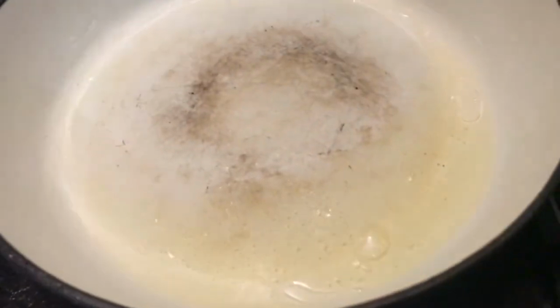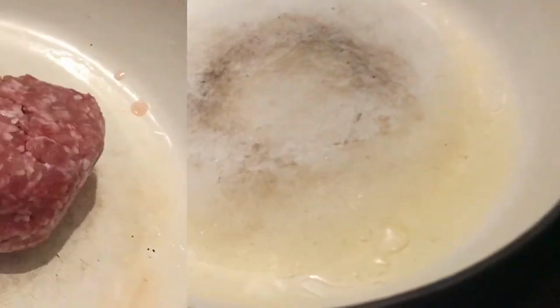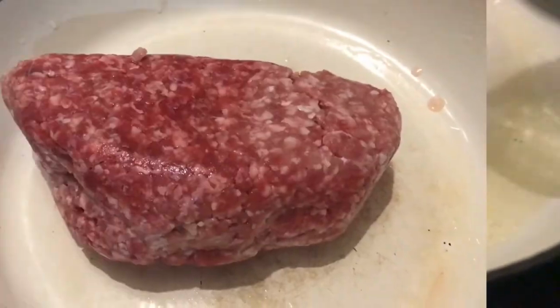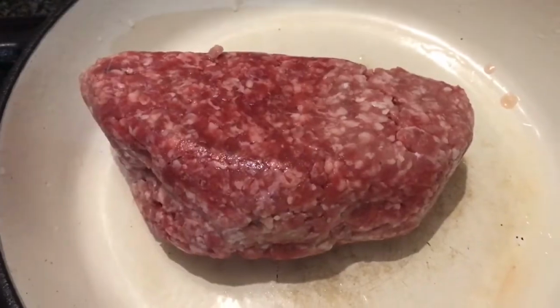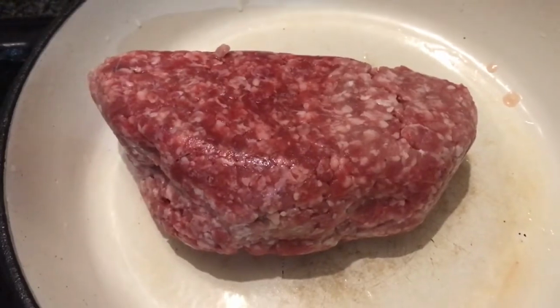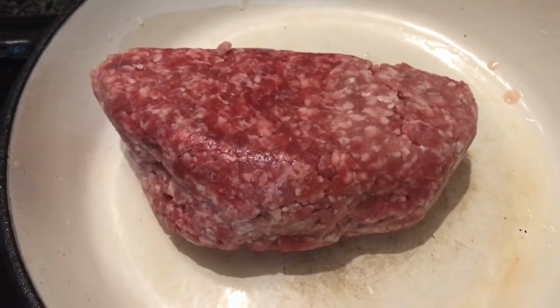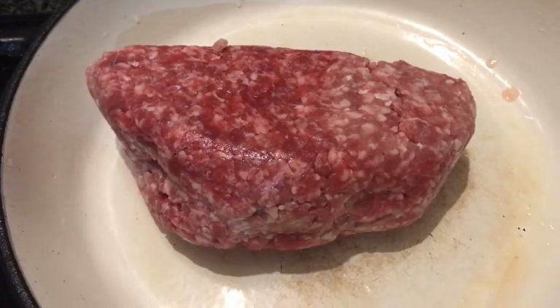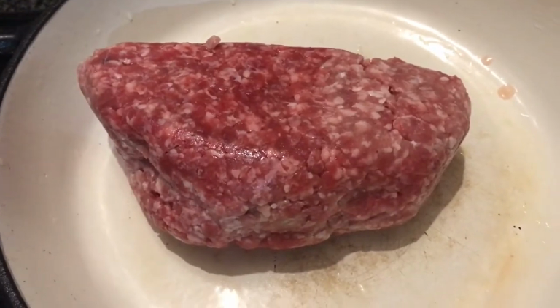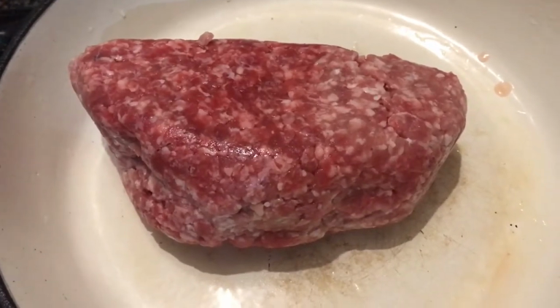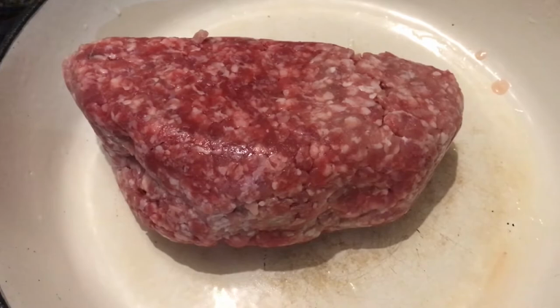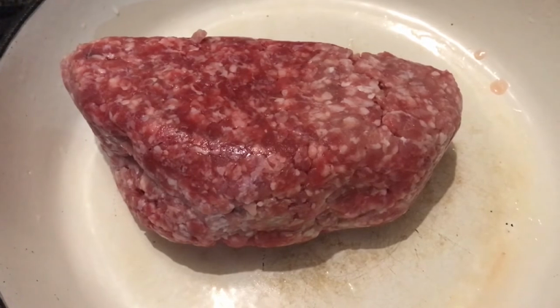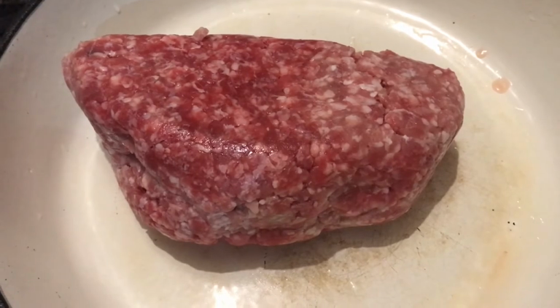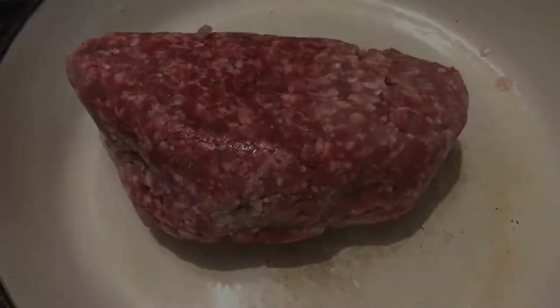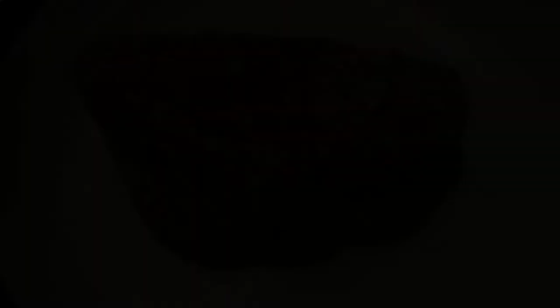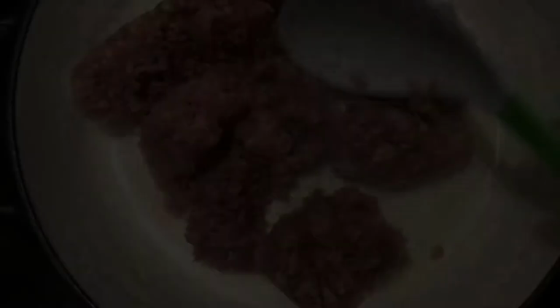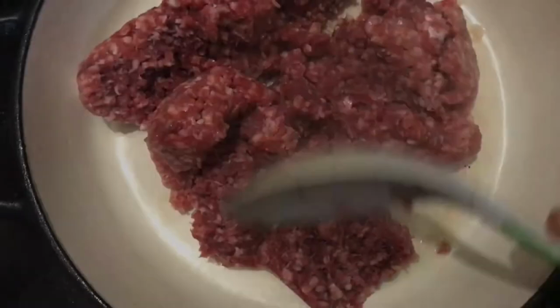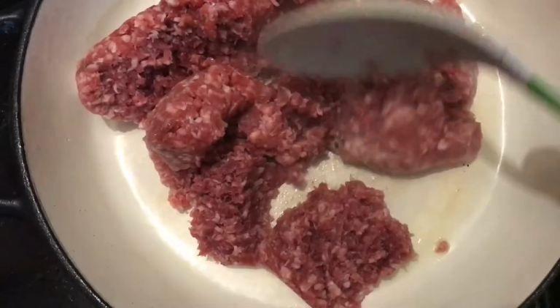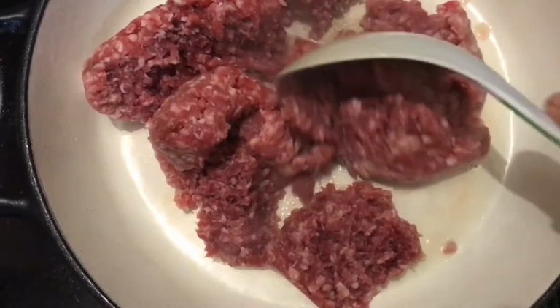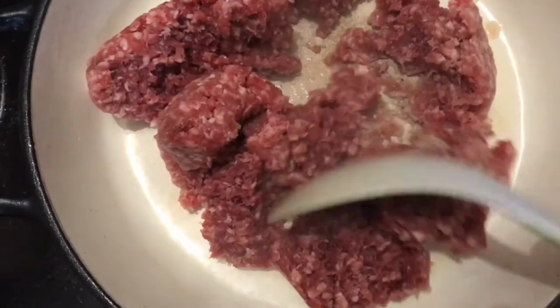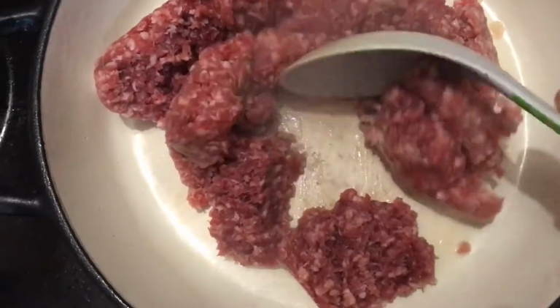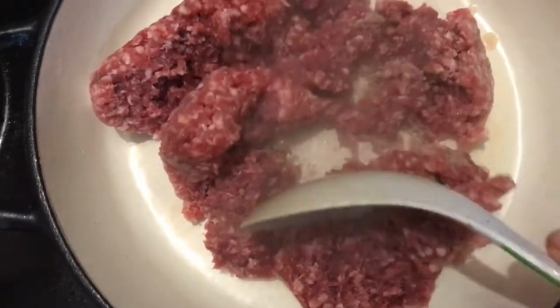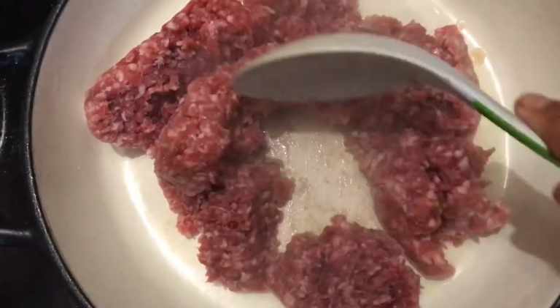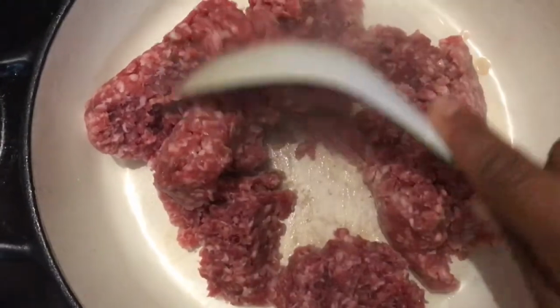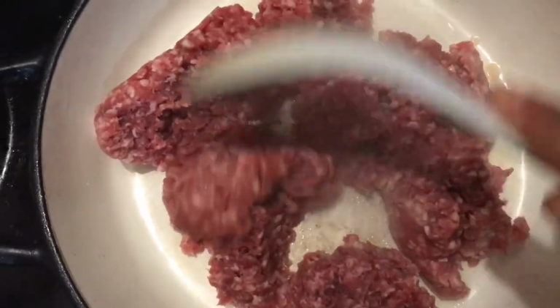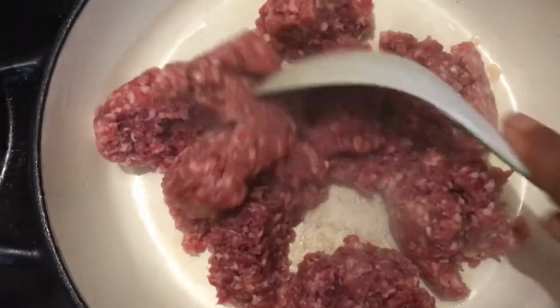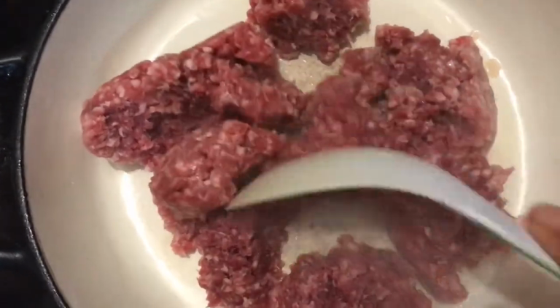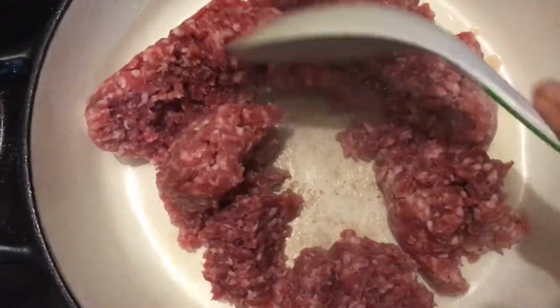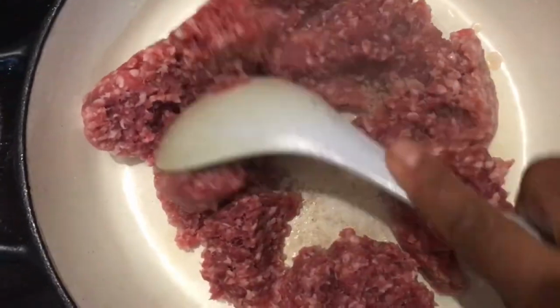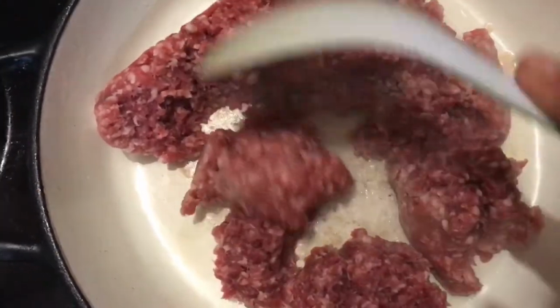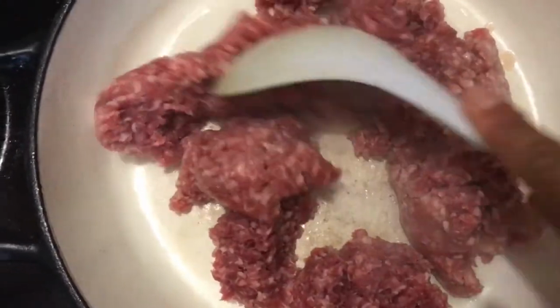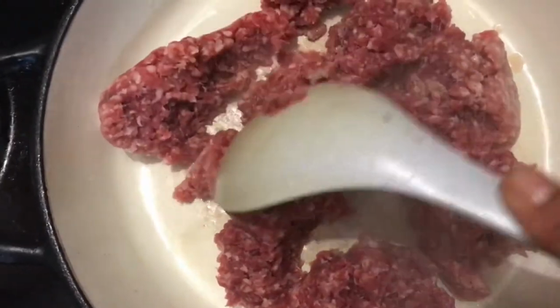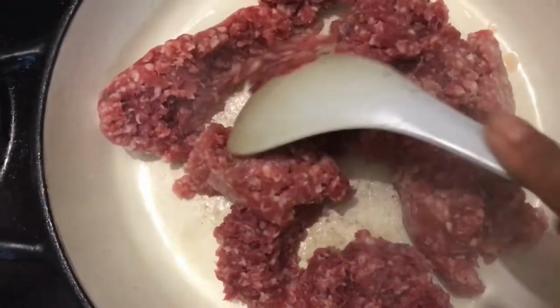I've added about 500 grams of minced meat — beef minced meat — and I'm just sauteing that so it can get nice and done.